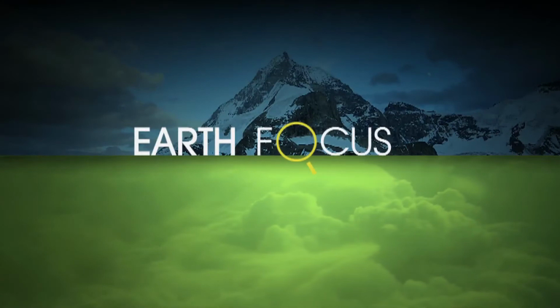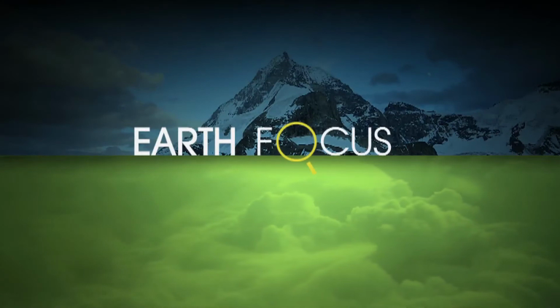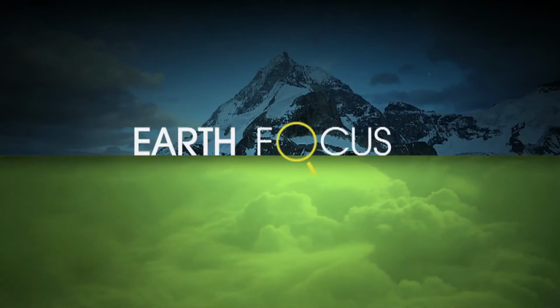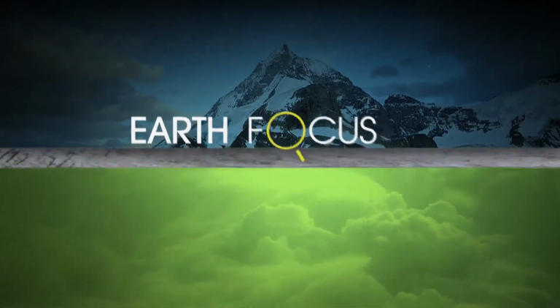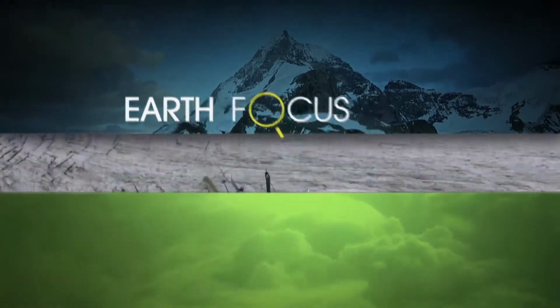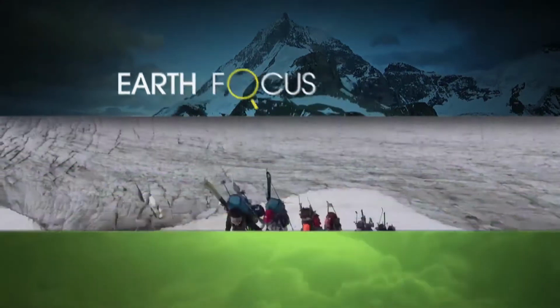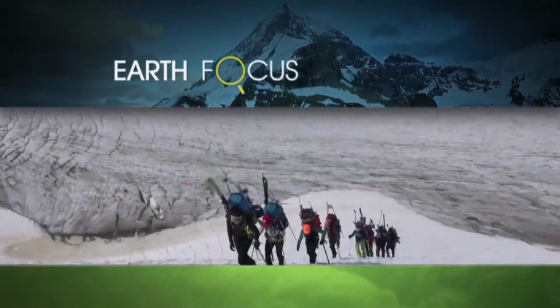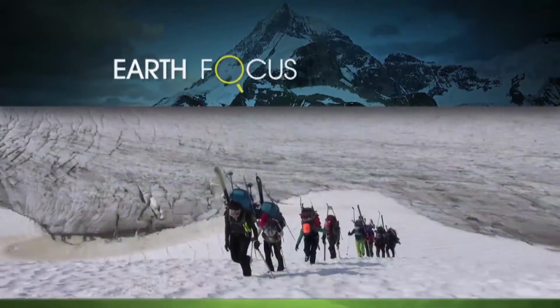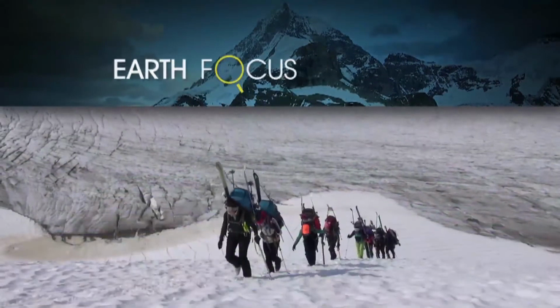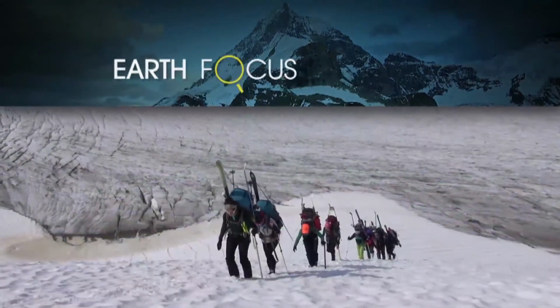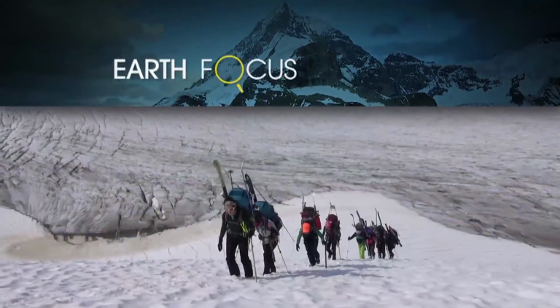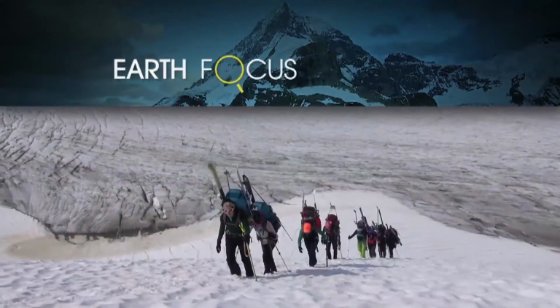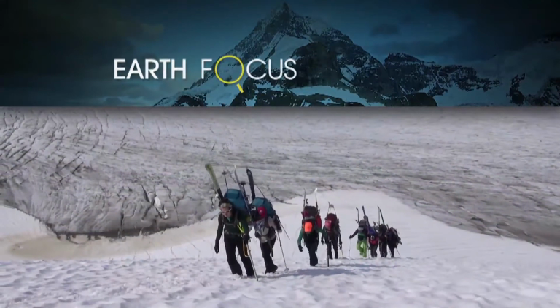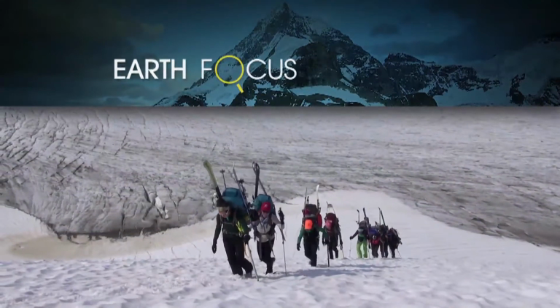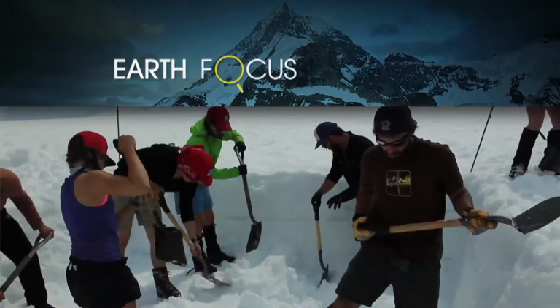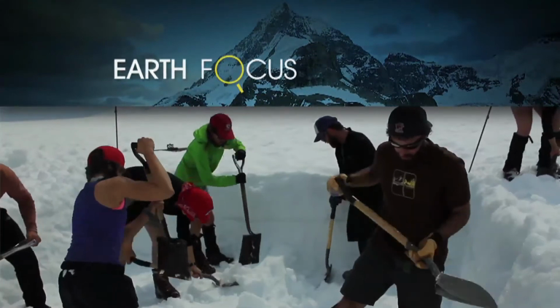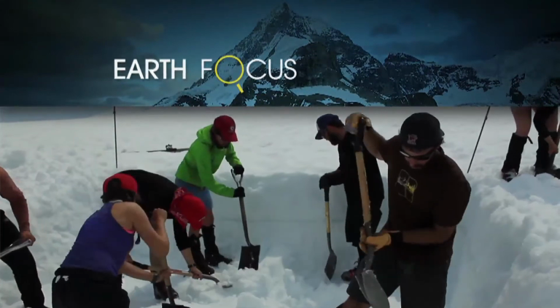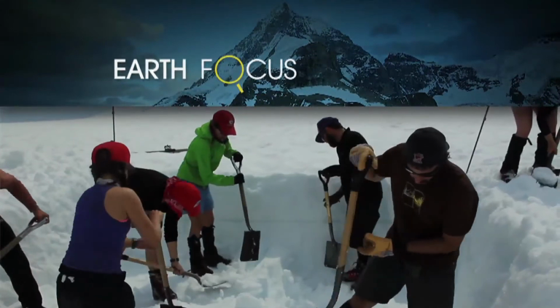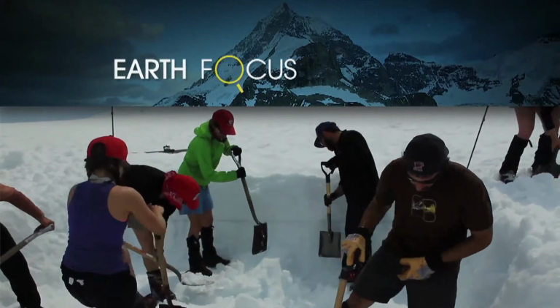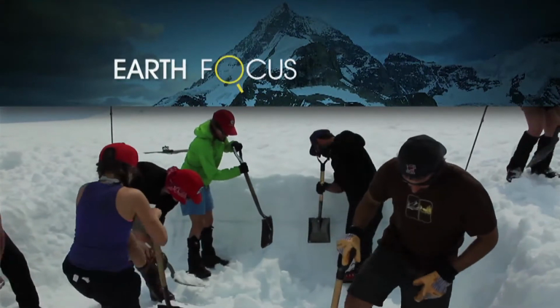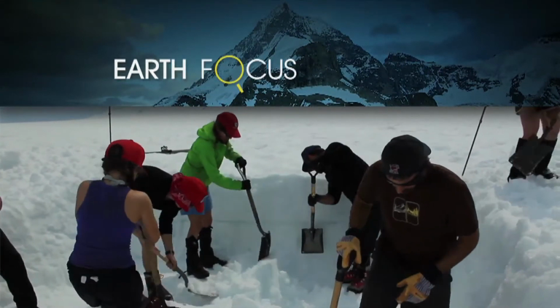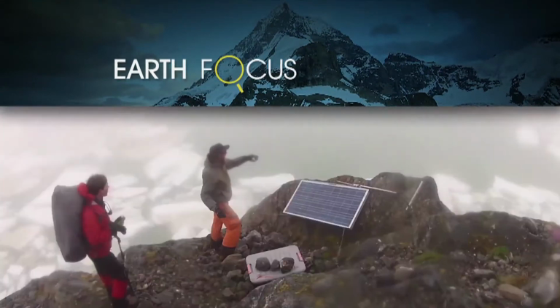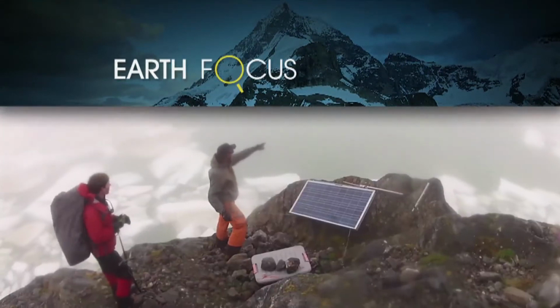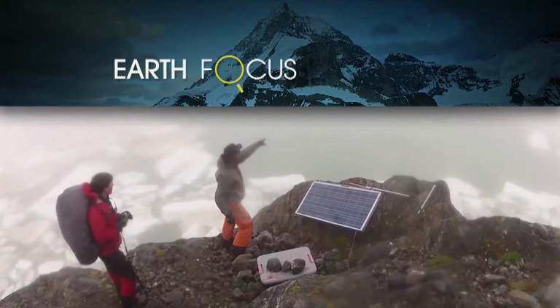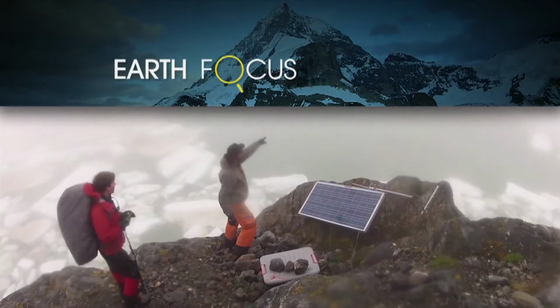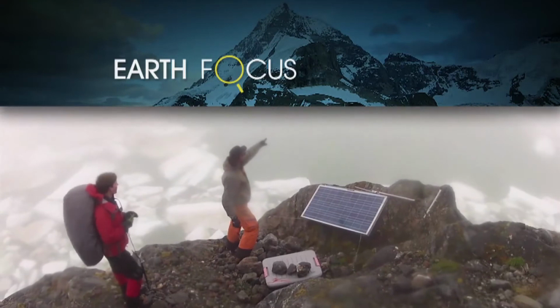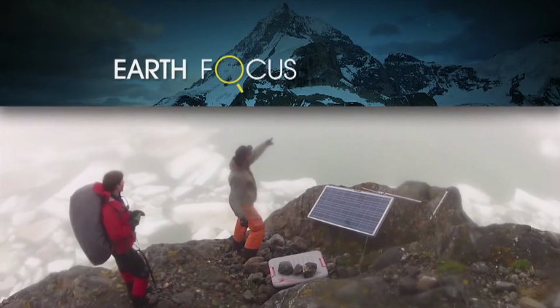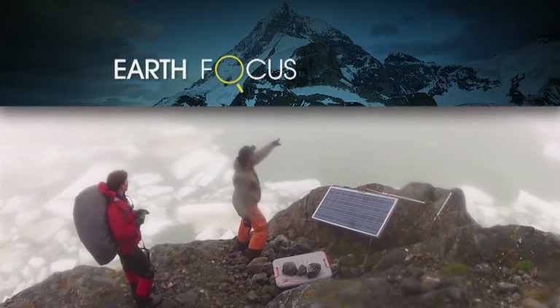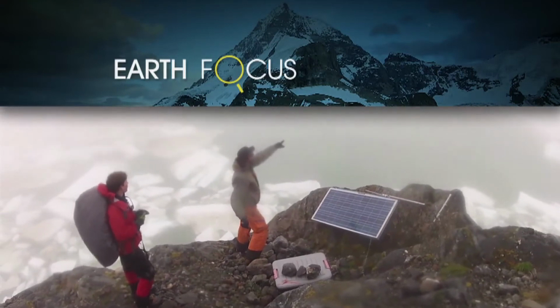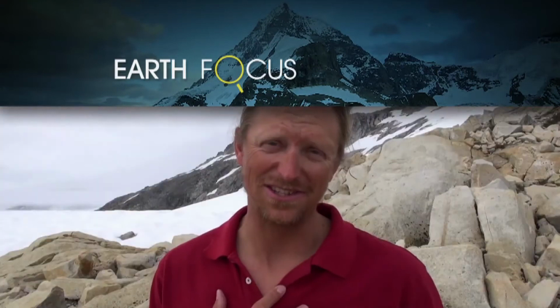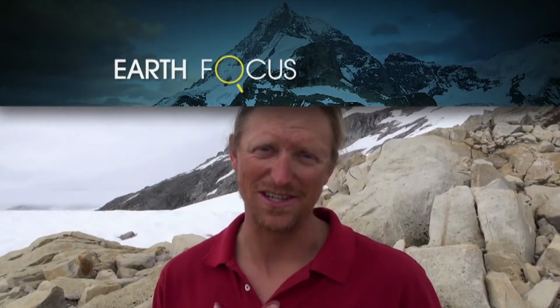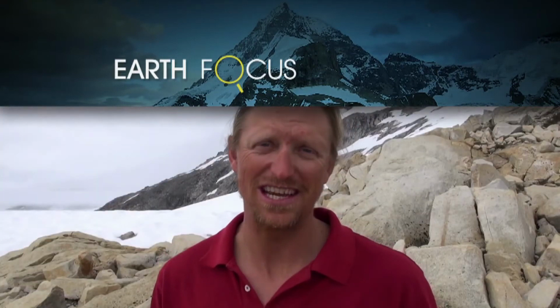Today on EarthFocus, tracking the pace of Alaskan glacier melt. Jeff Barbee reports.